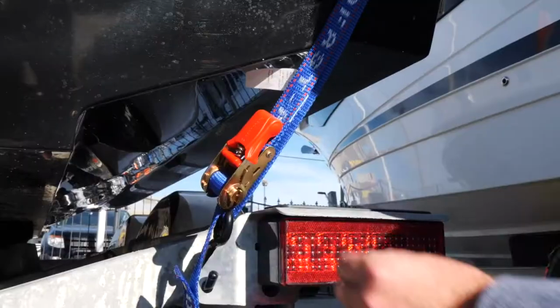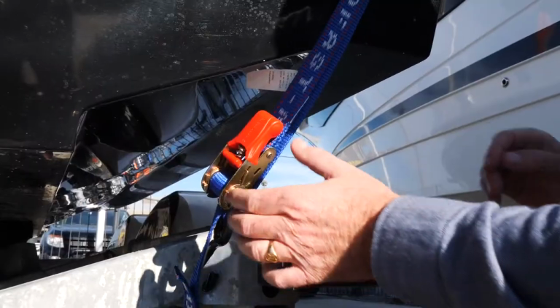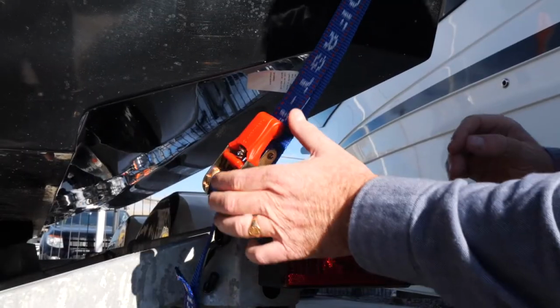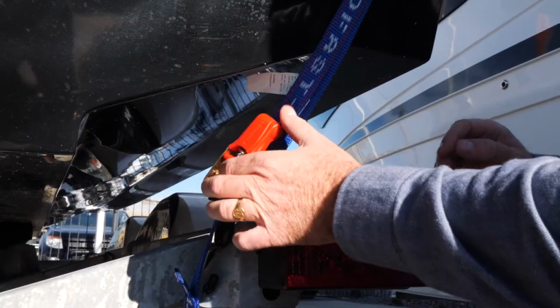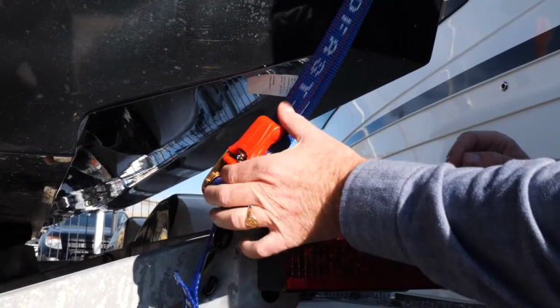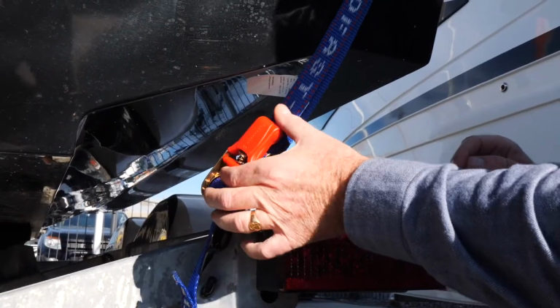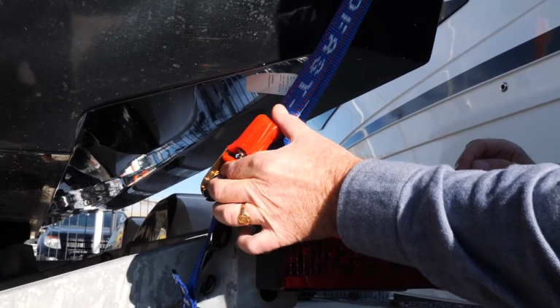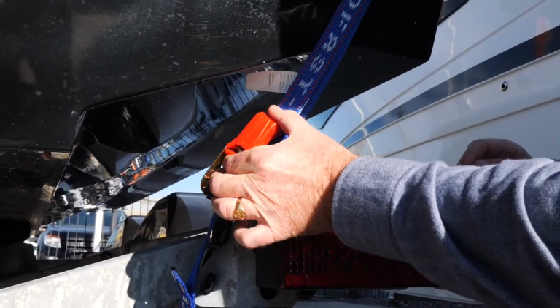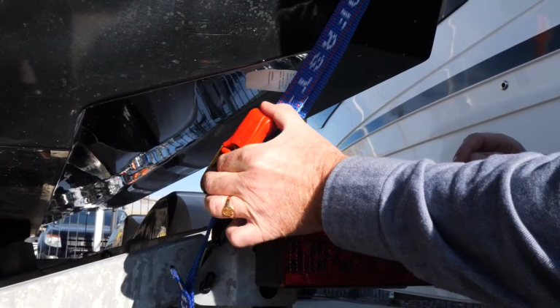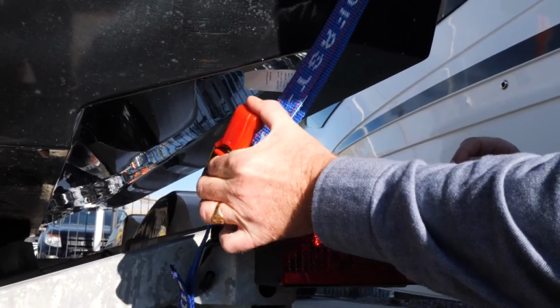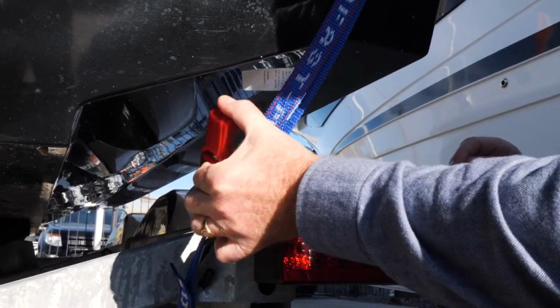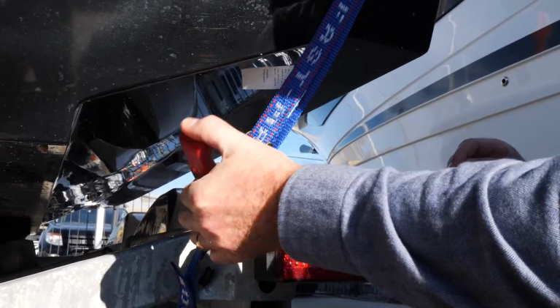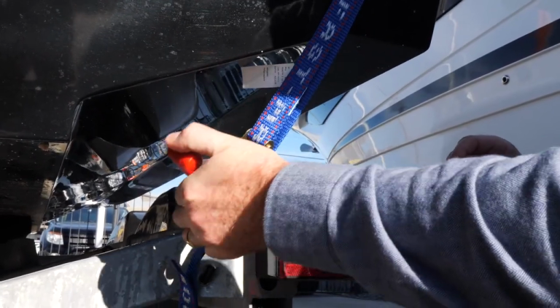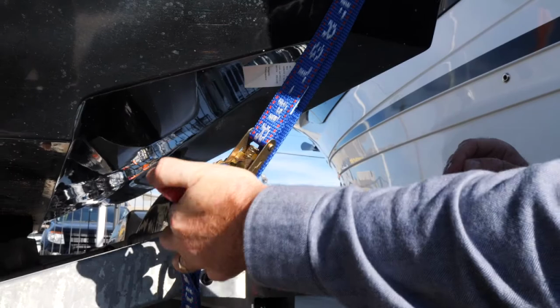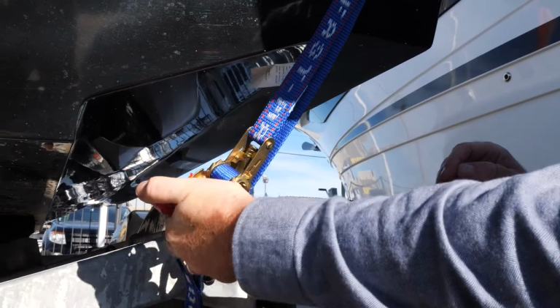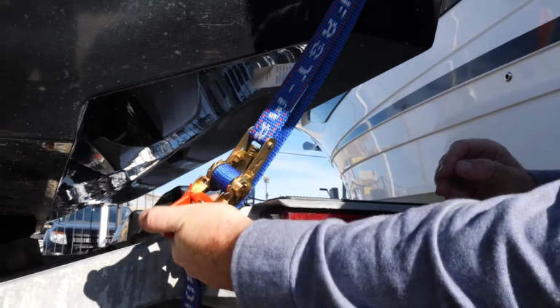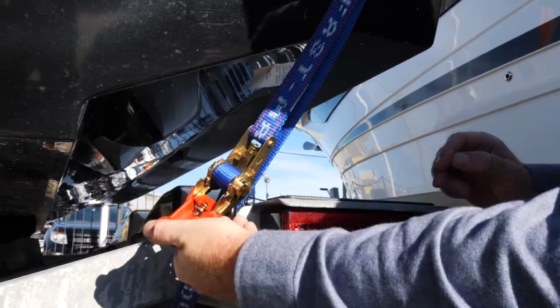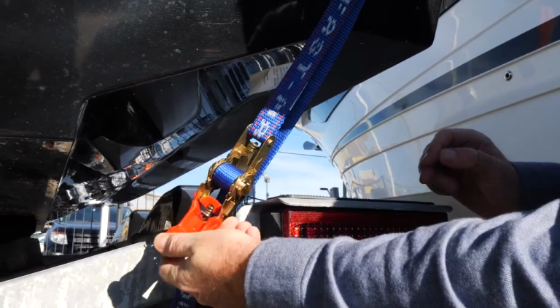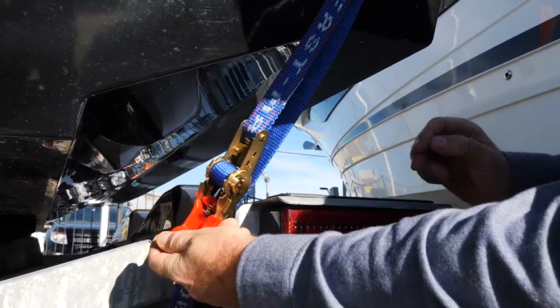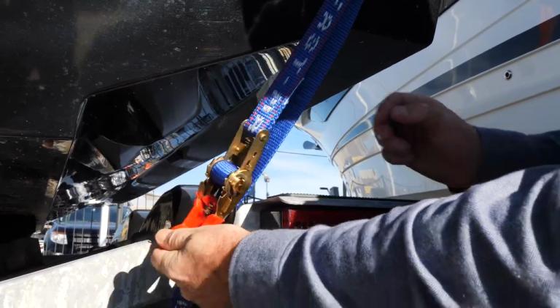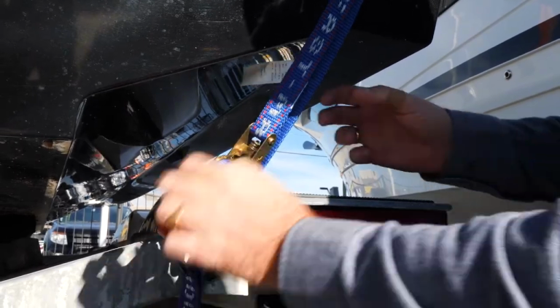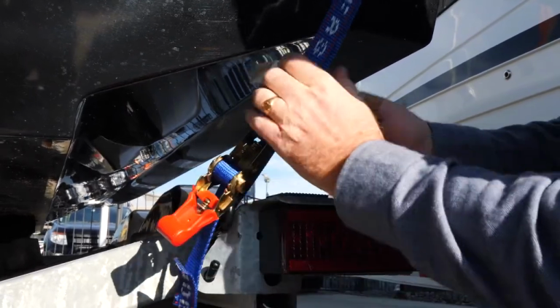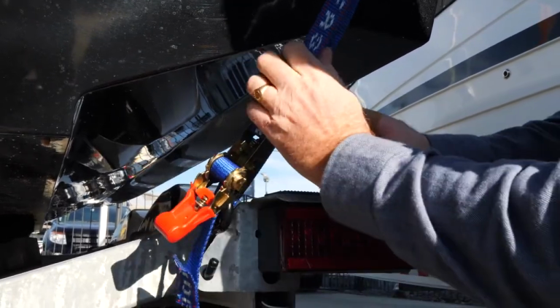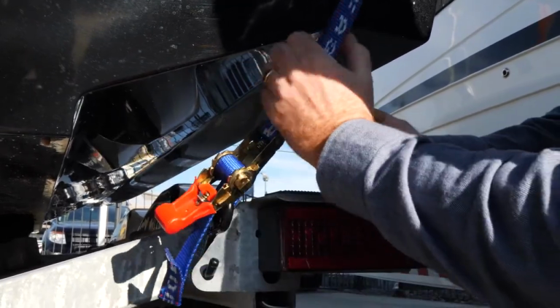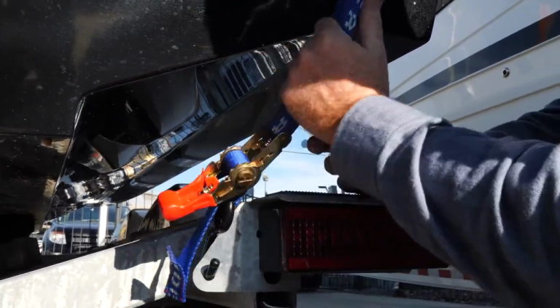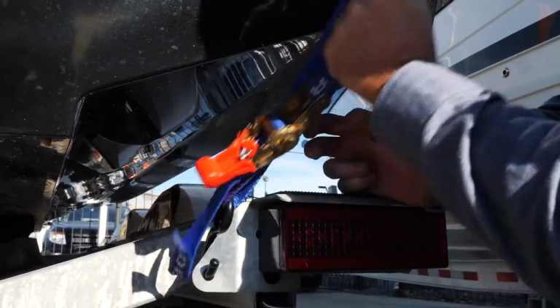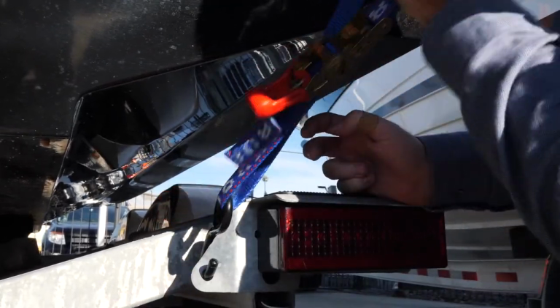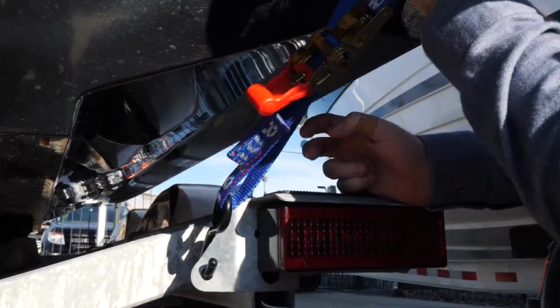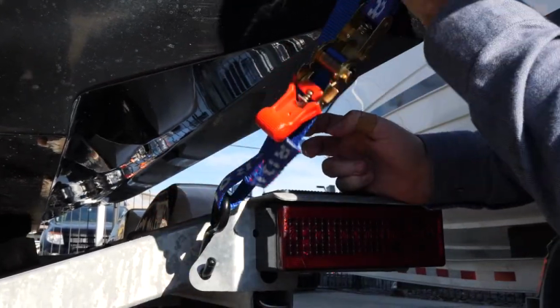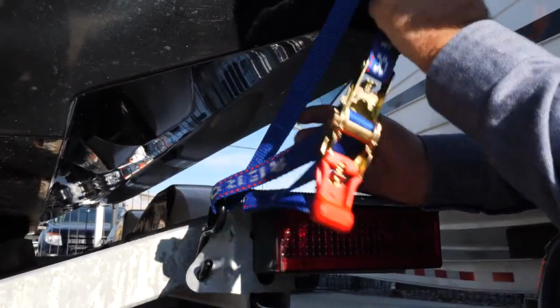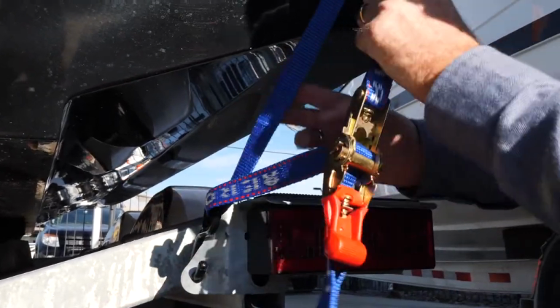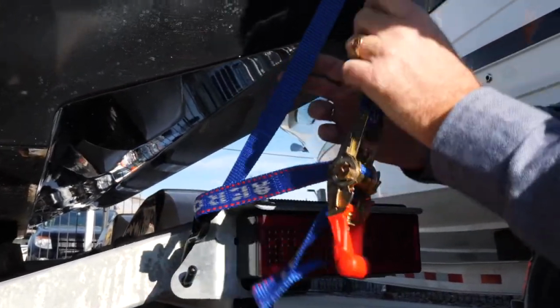Very easy to release. Just pull this tab up, open the ratchet right out, and then pull it, and off it comes.